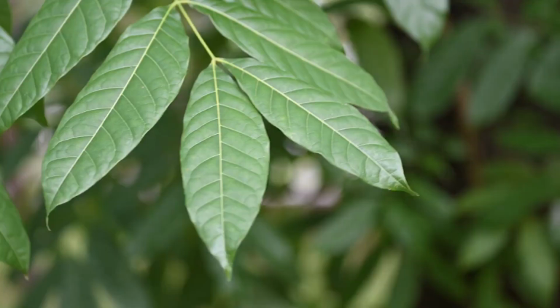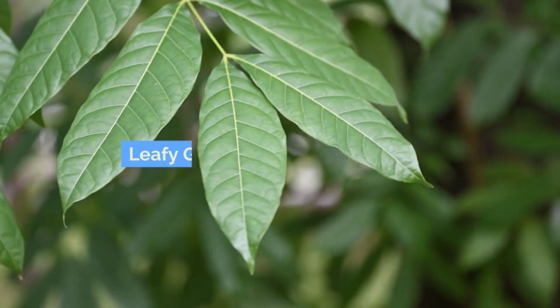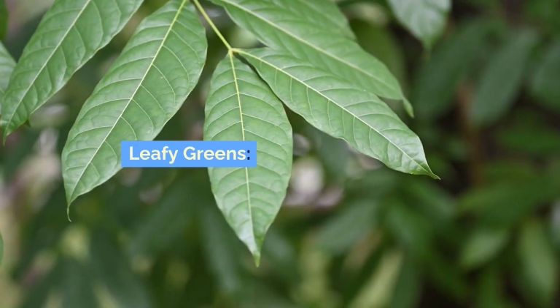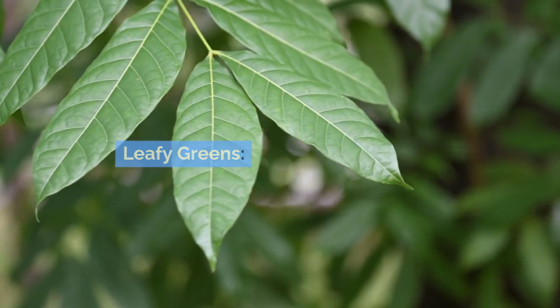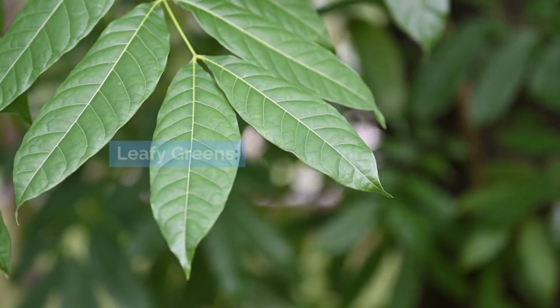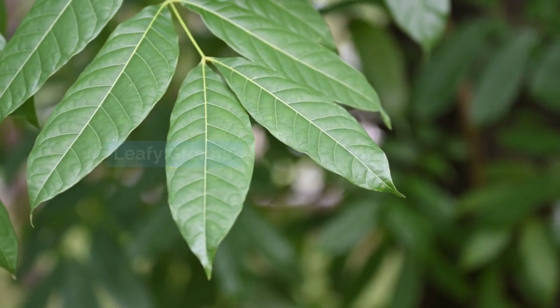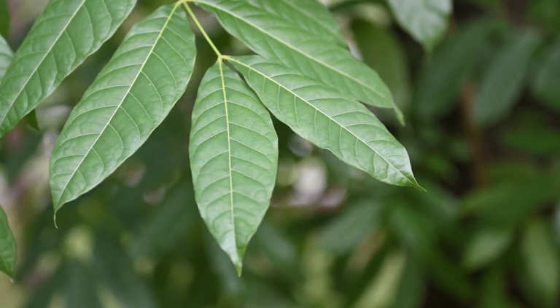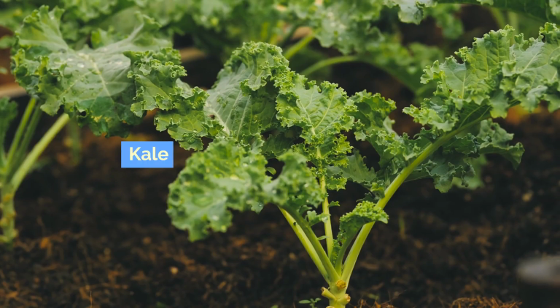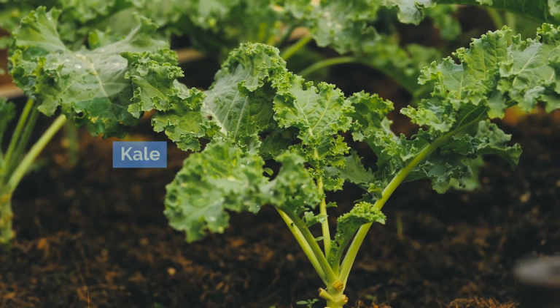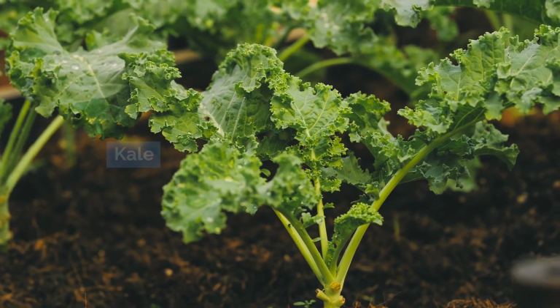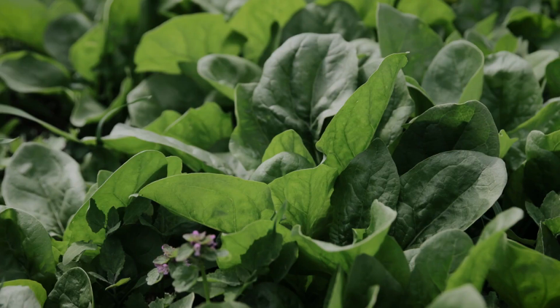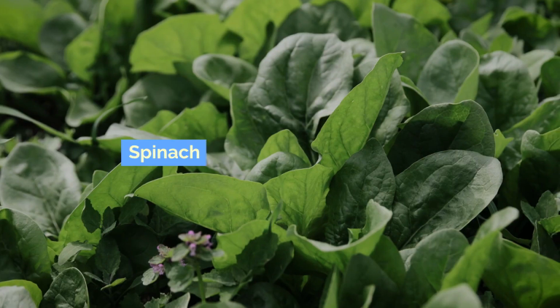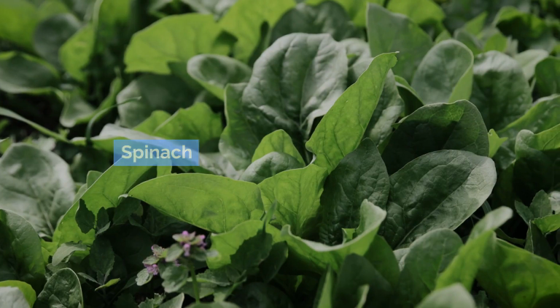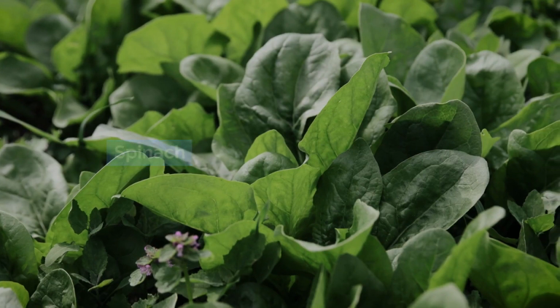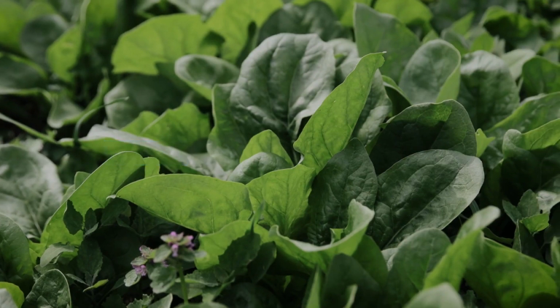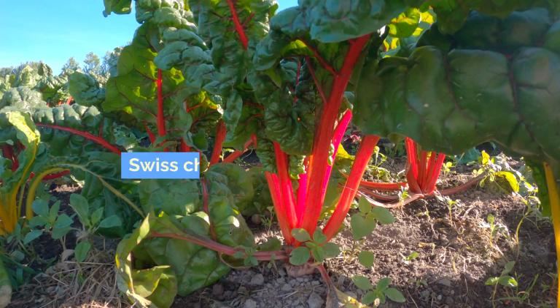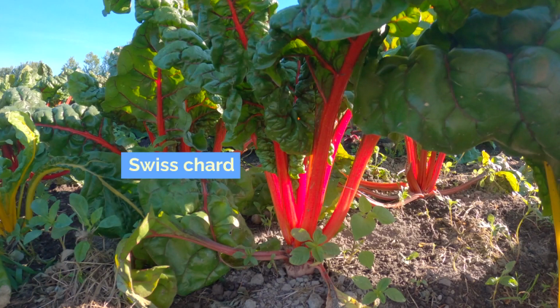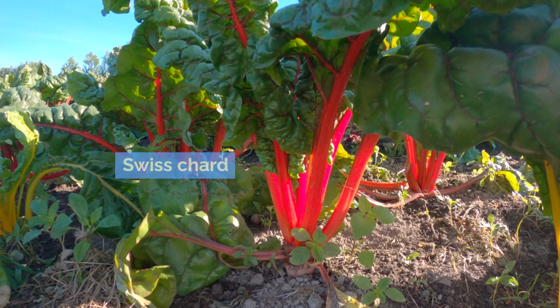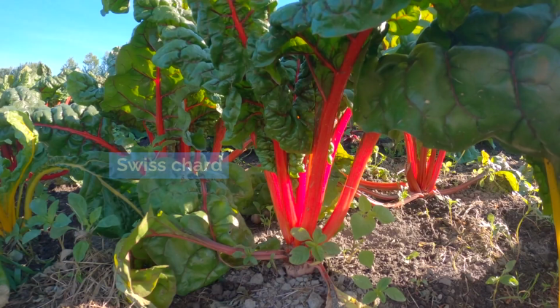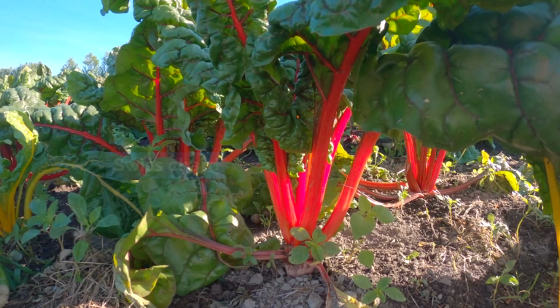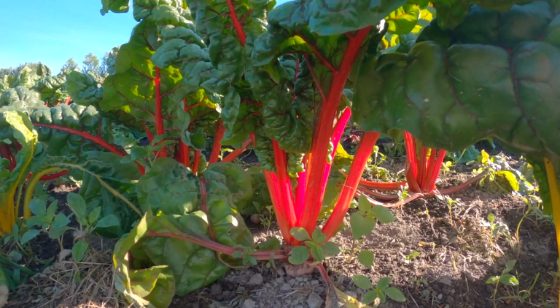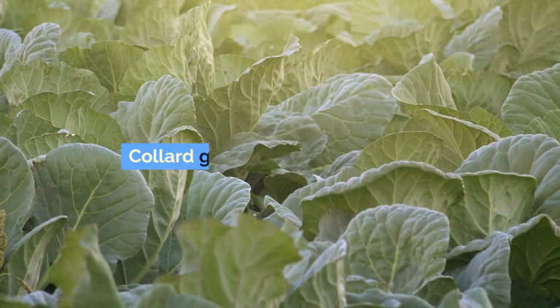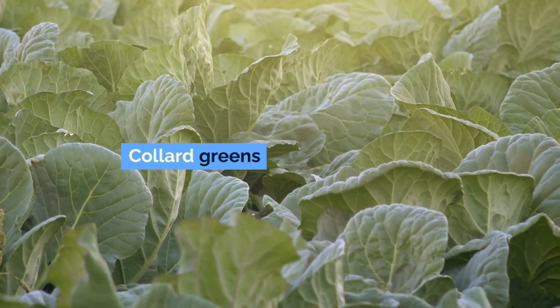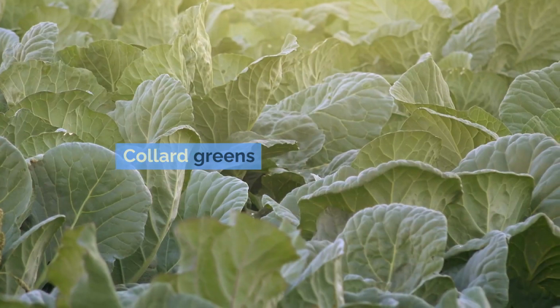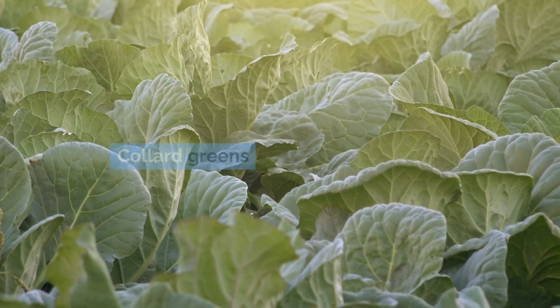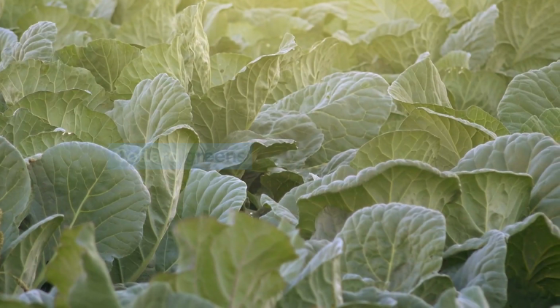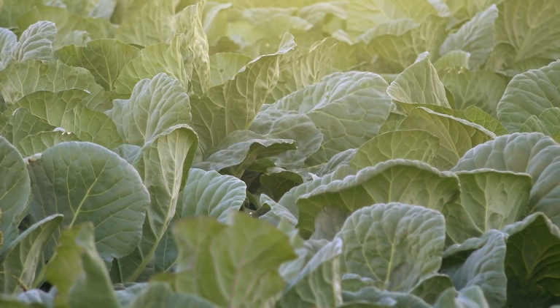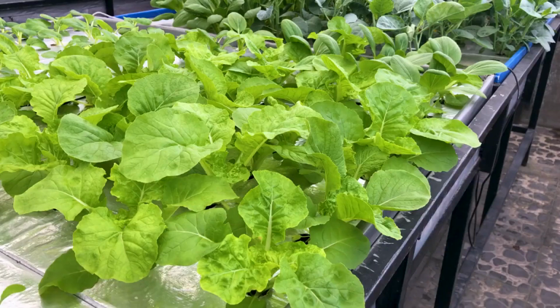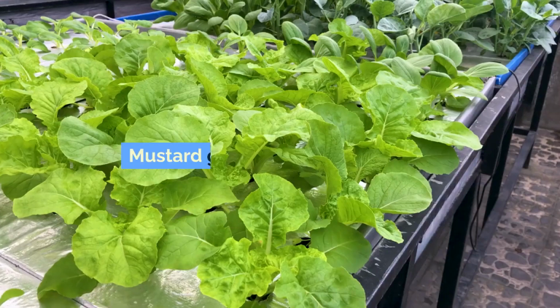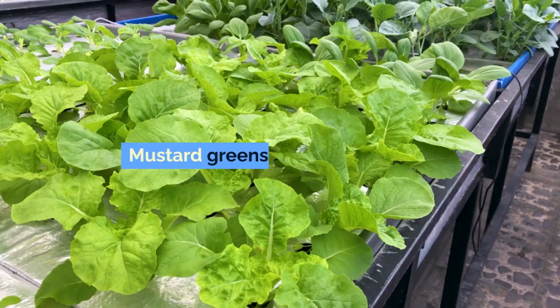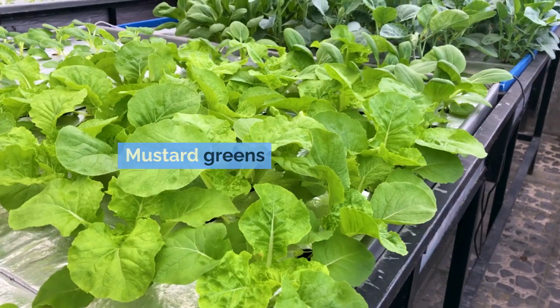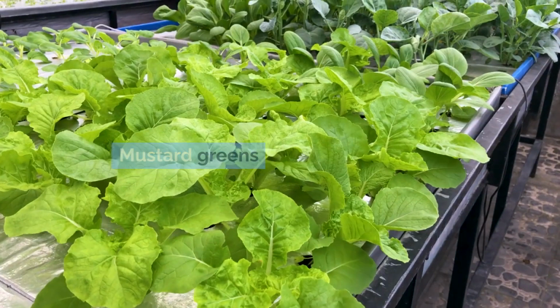Leafy greens: kale, spinach, Swiss chard, collard greens, and mustard greens.